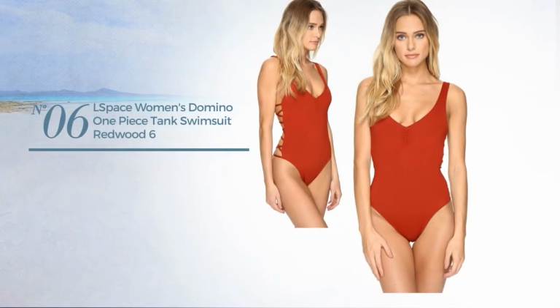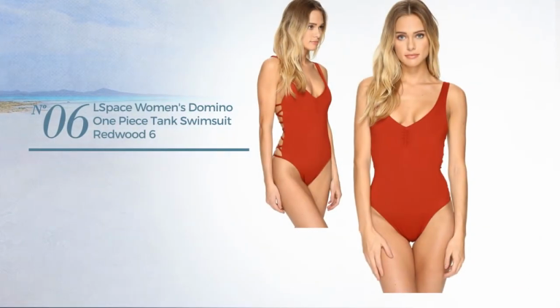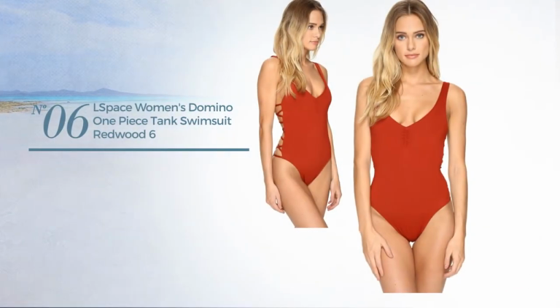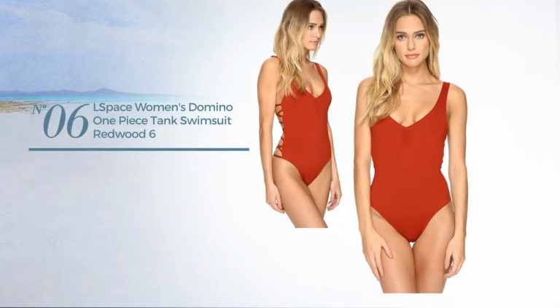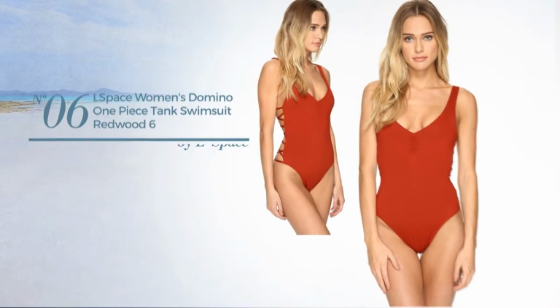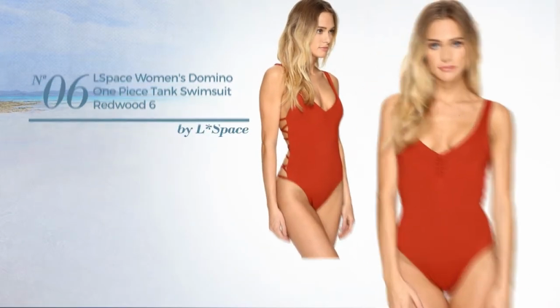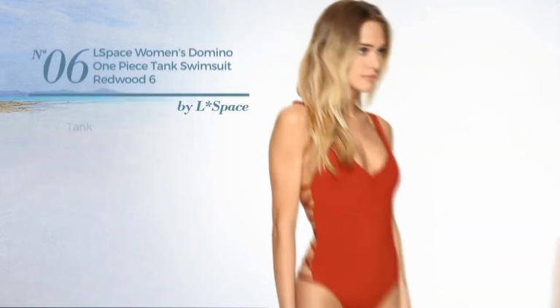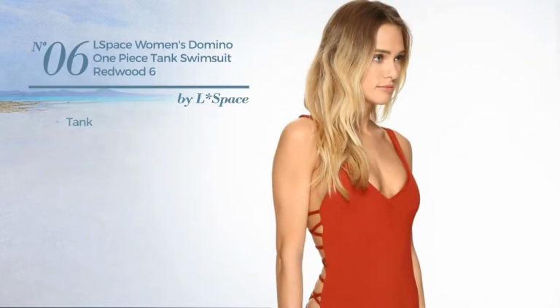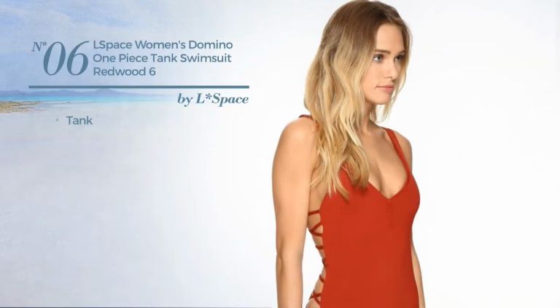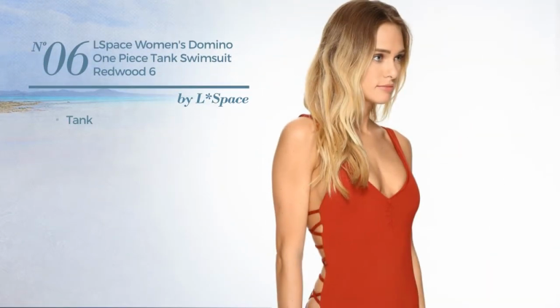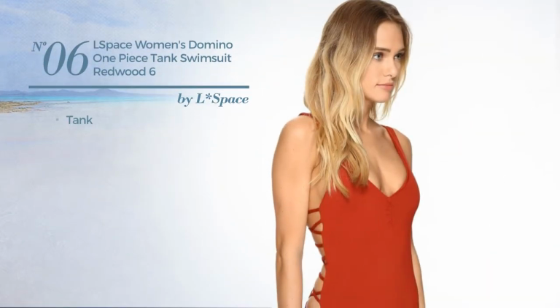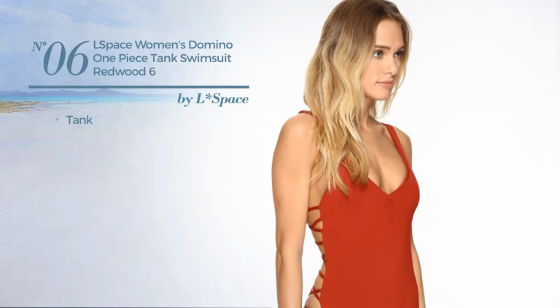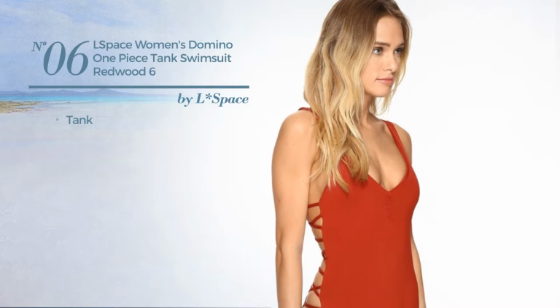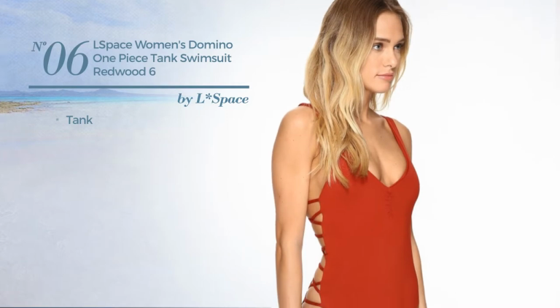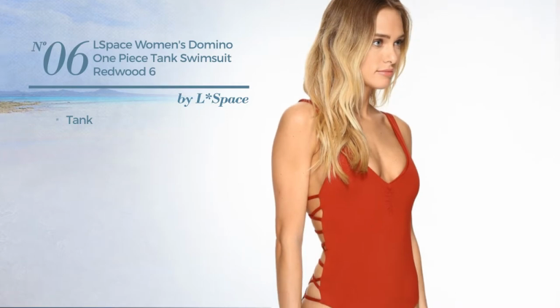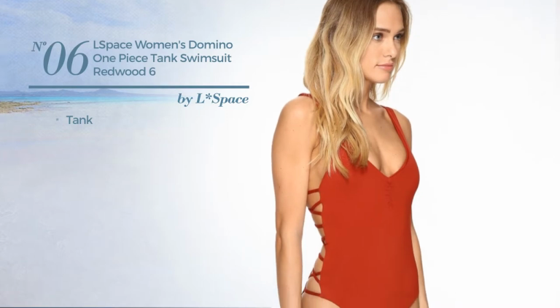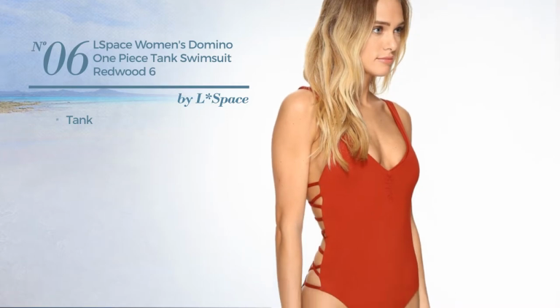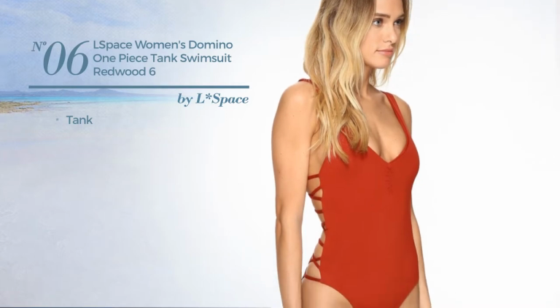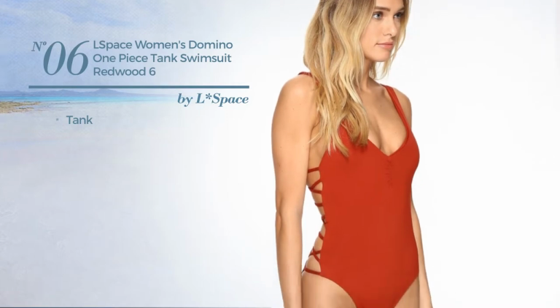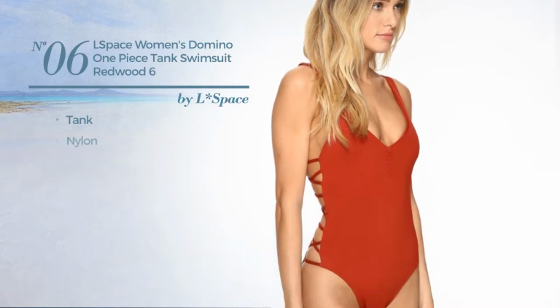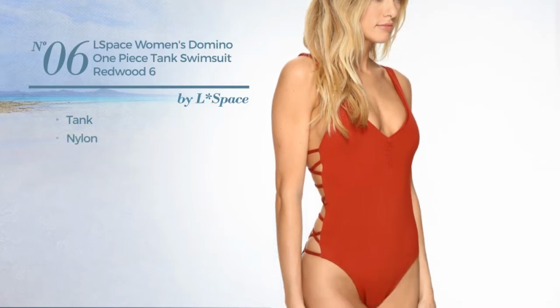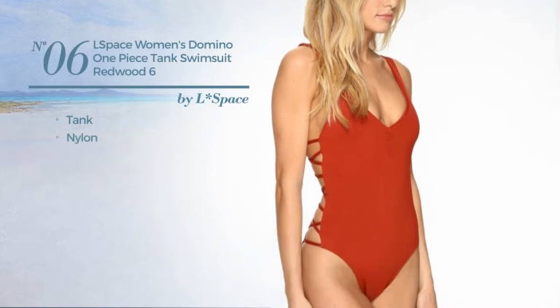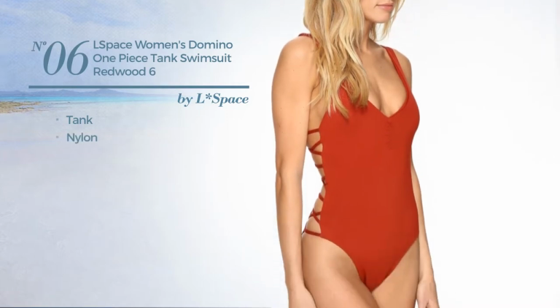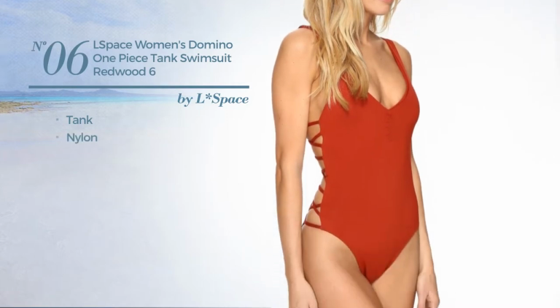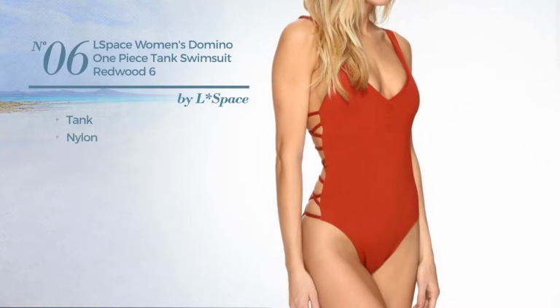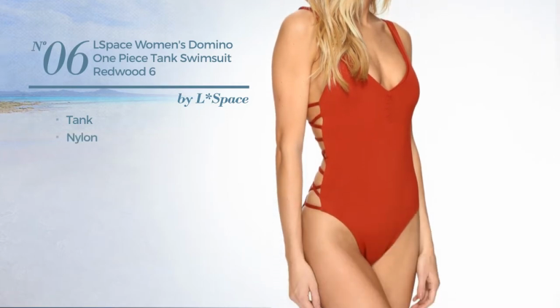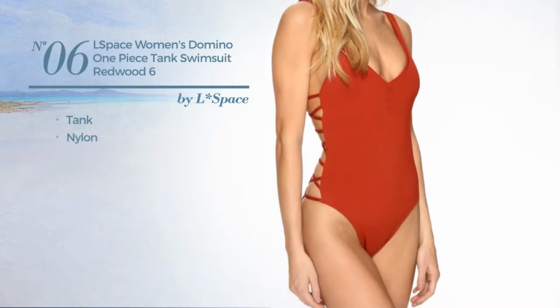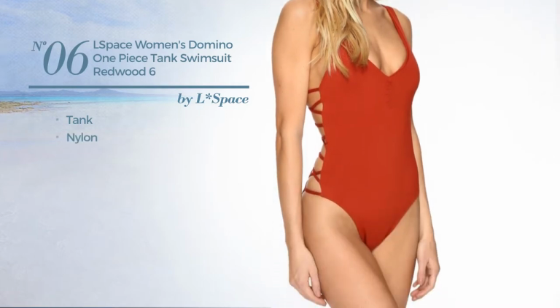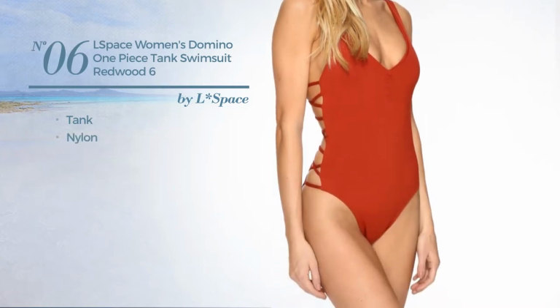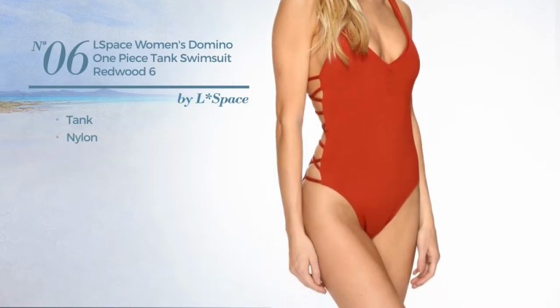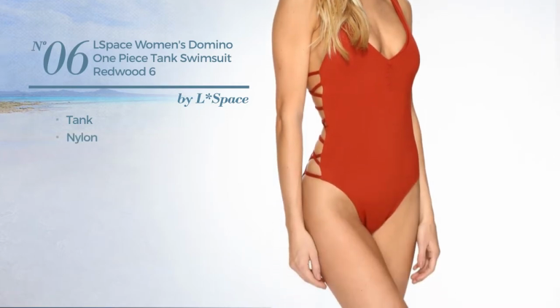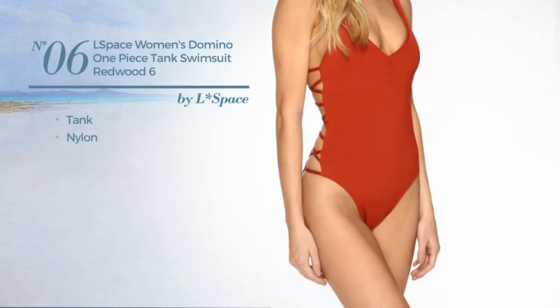Number 6. A Tank Swimsuit, produced with nylon. Available in 2 other colors.